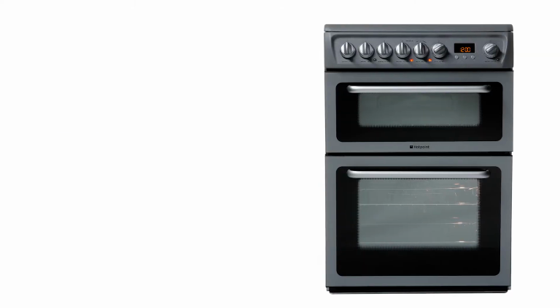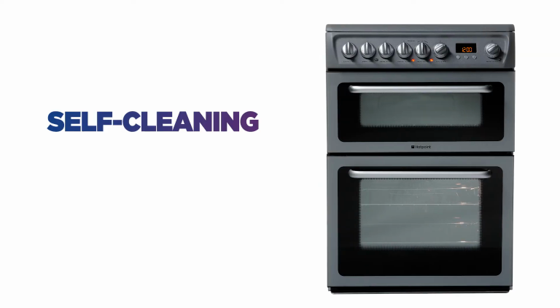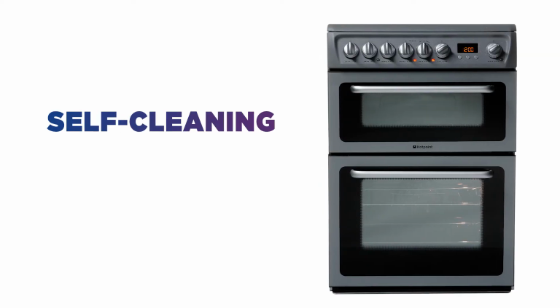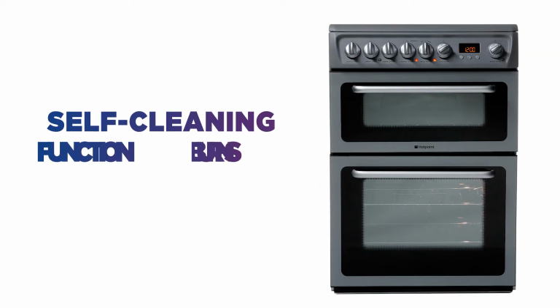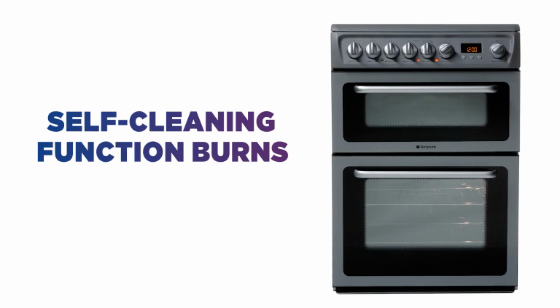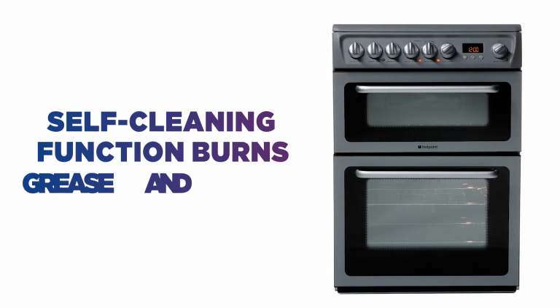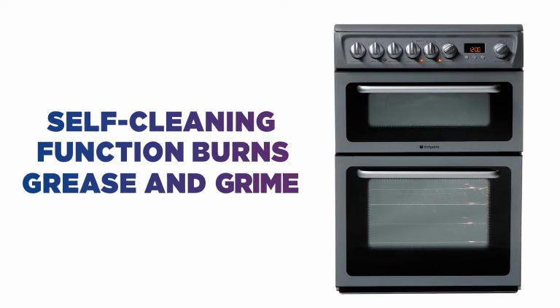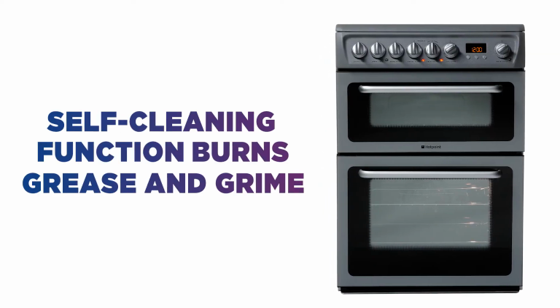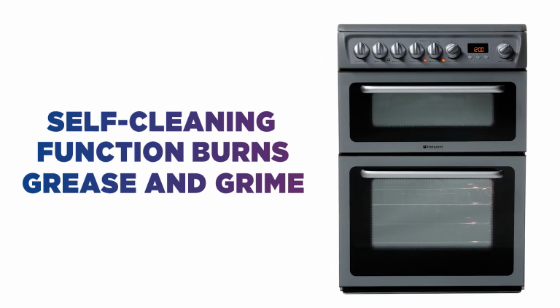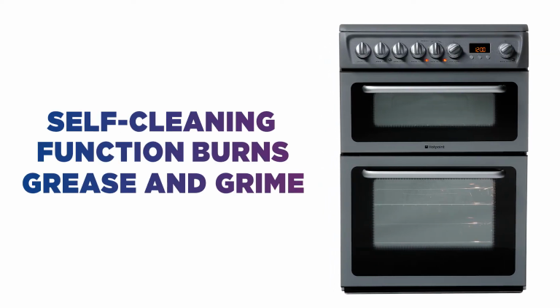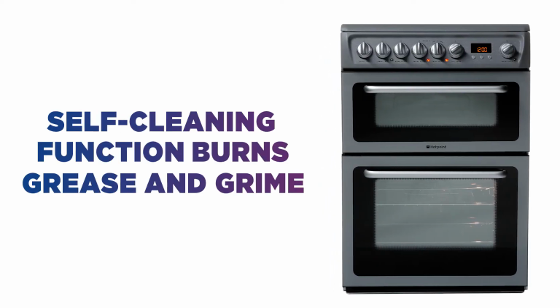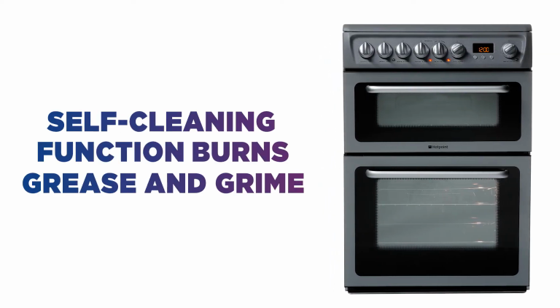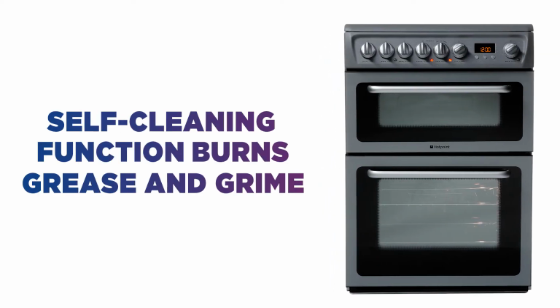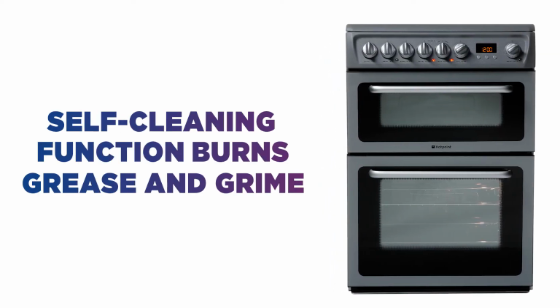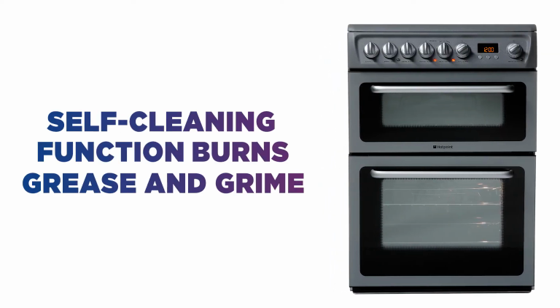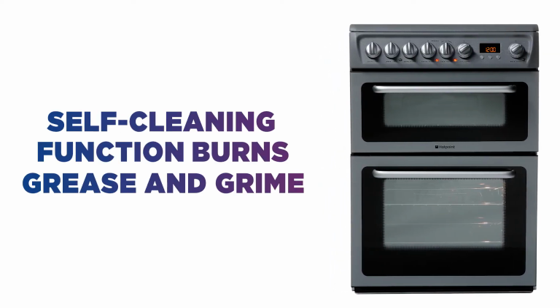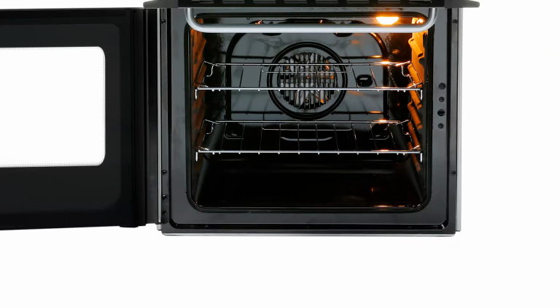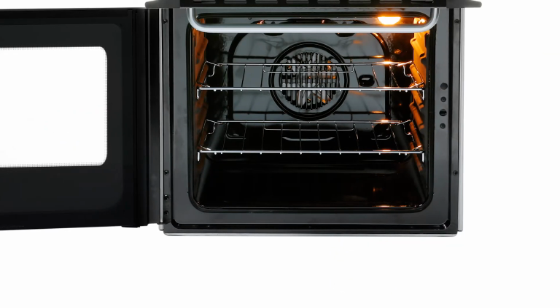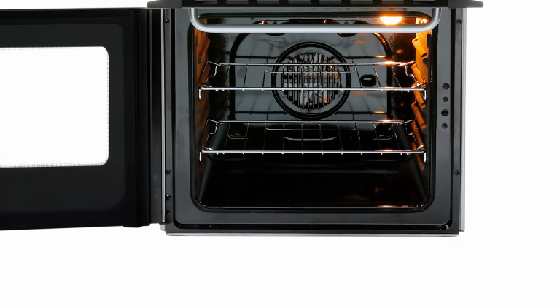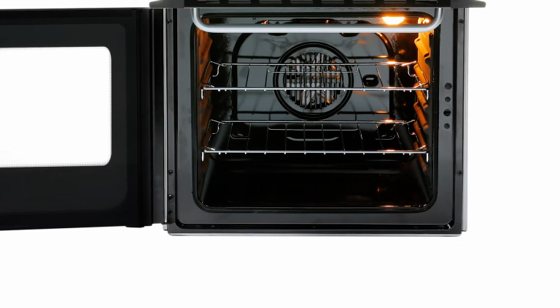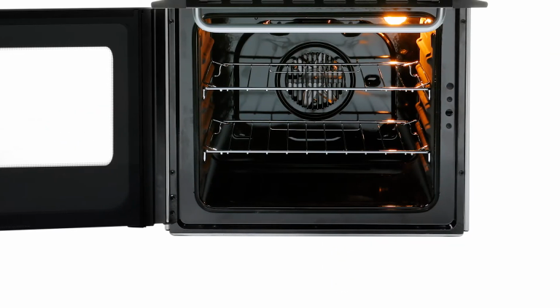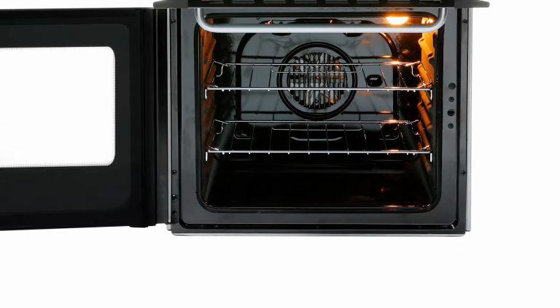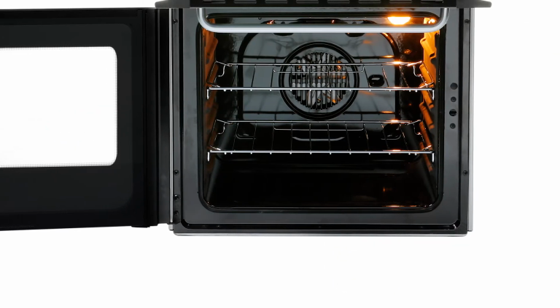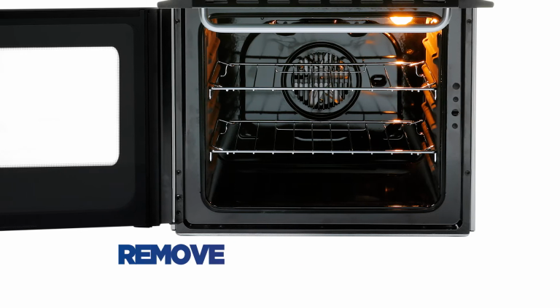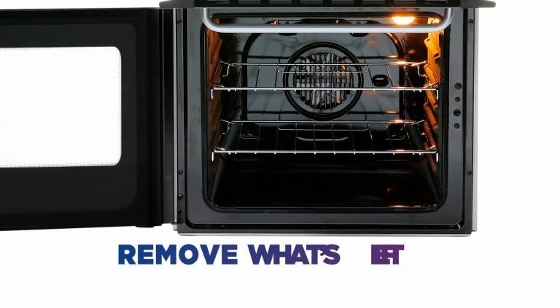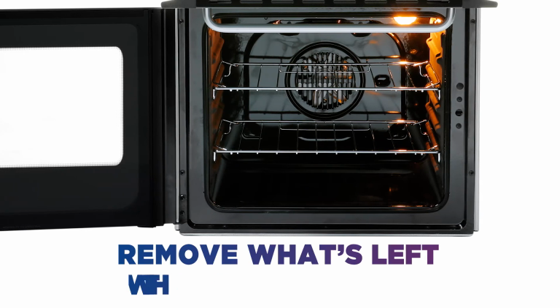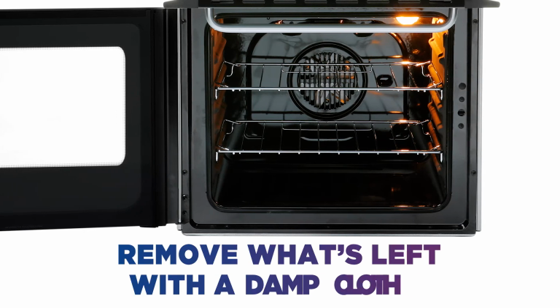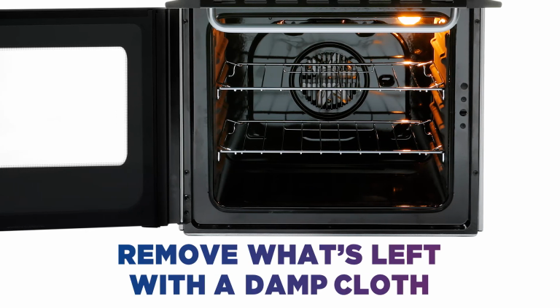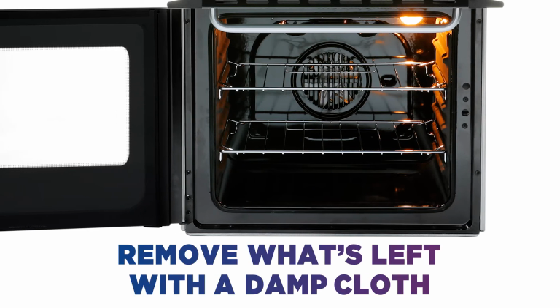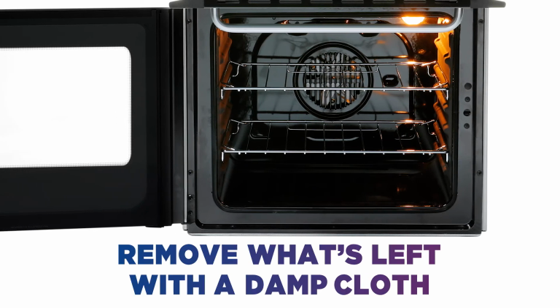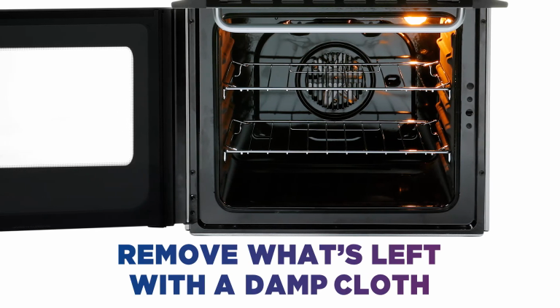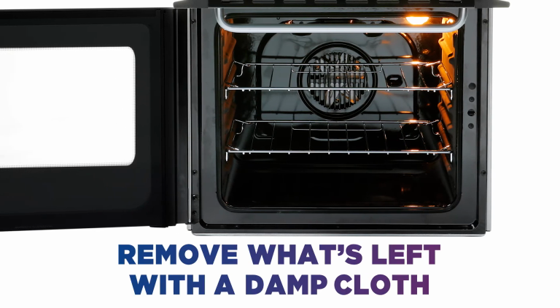The self-cleaning function burns off excess grease and grime, allowing you to come in after and remove what's left with just a damp cloth.